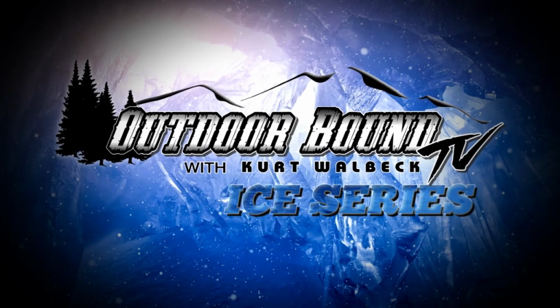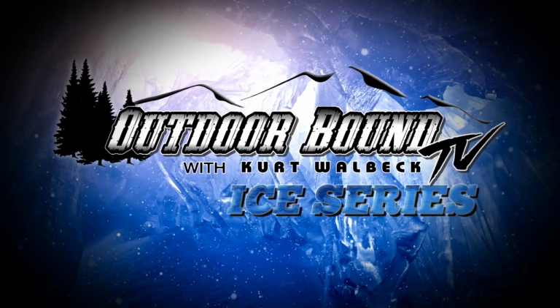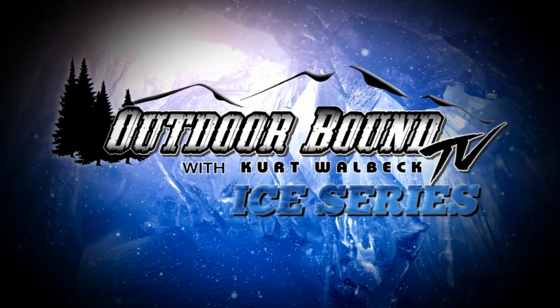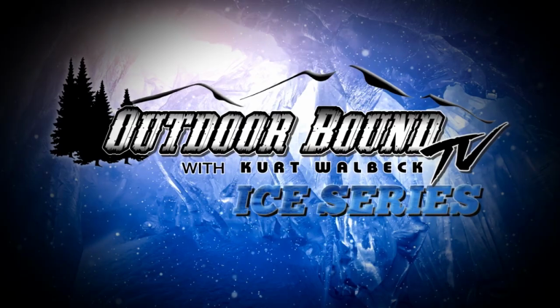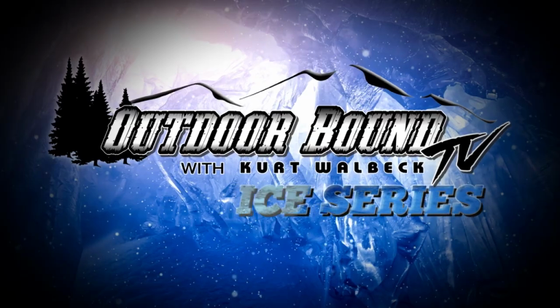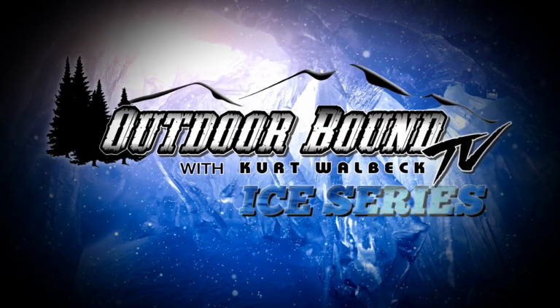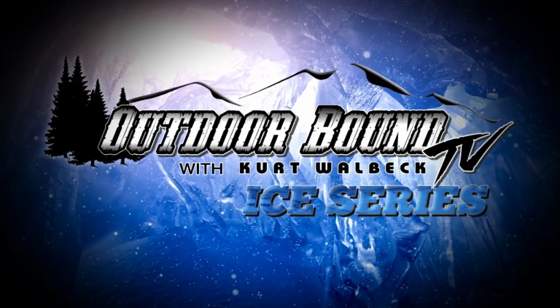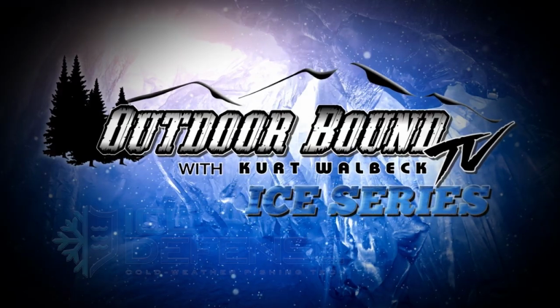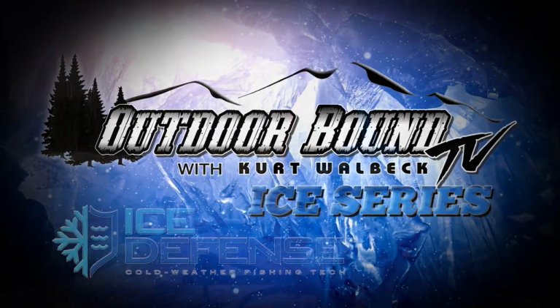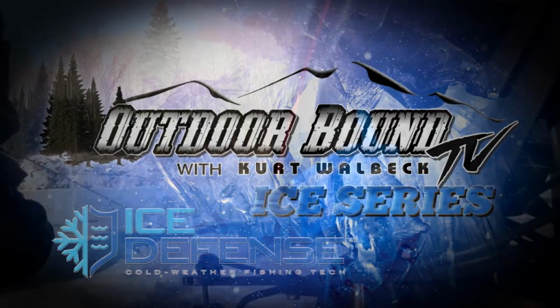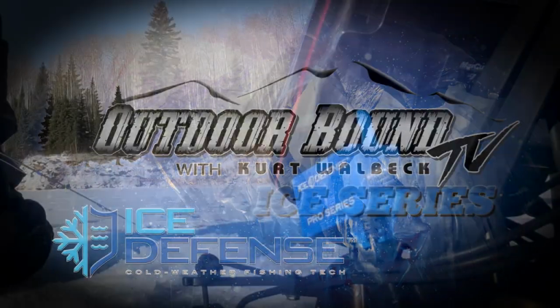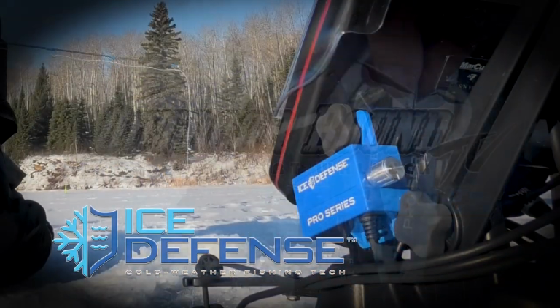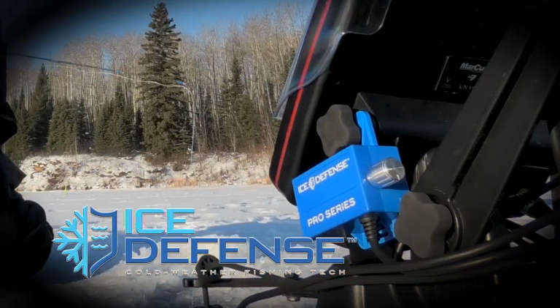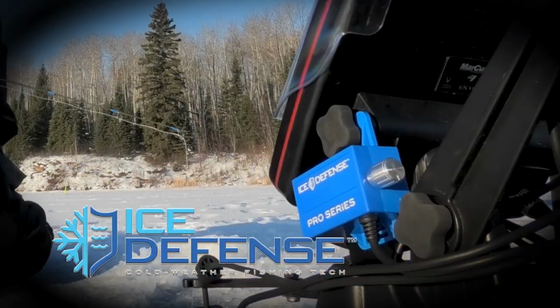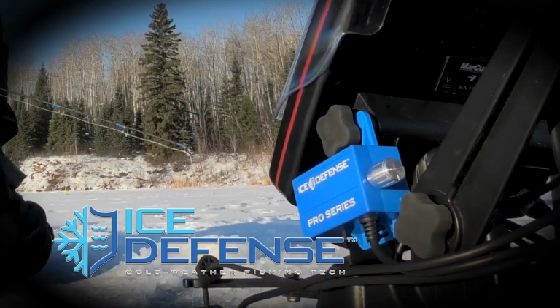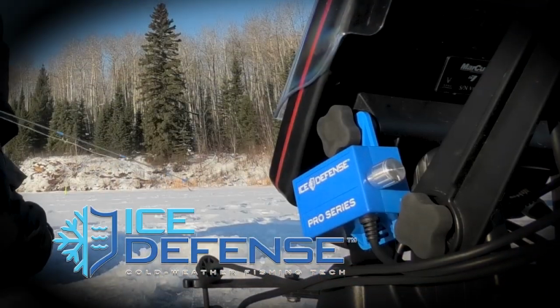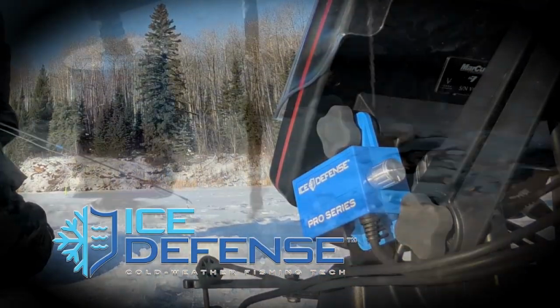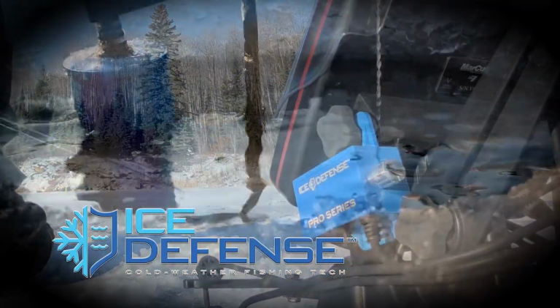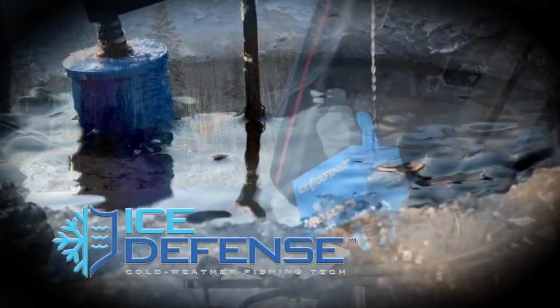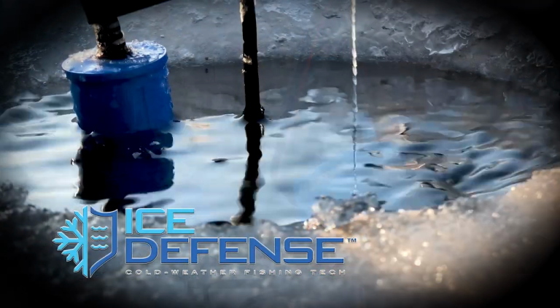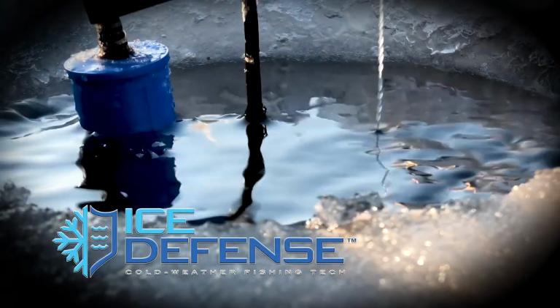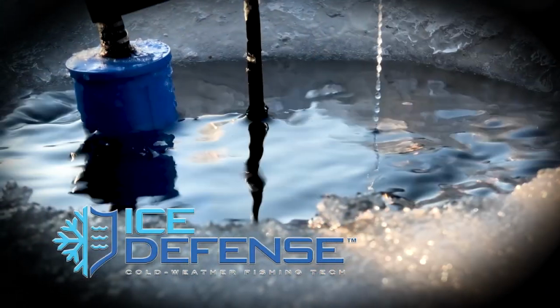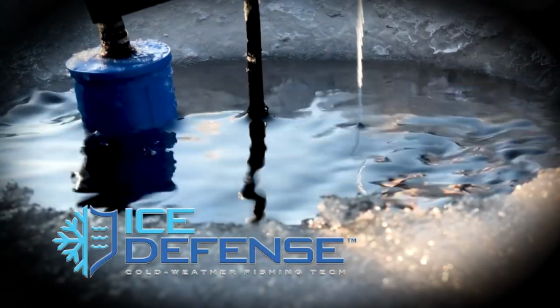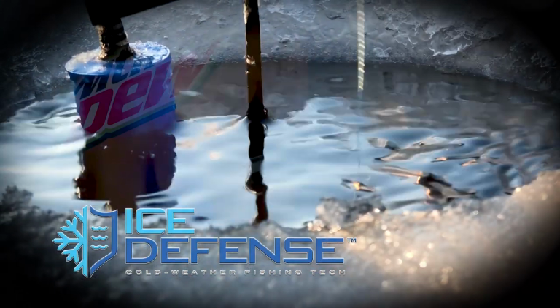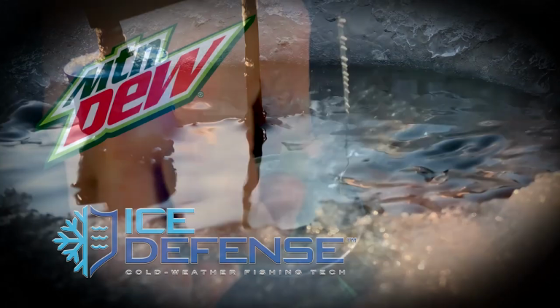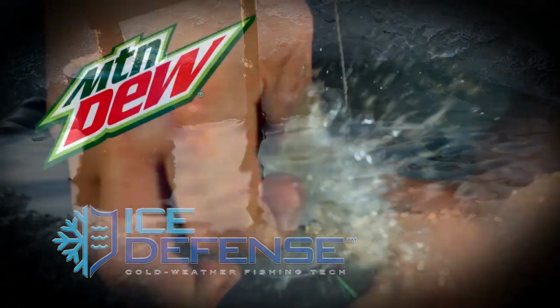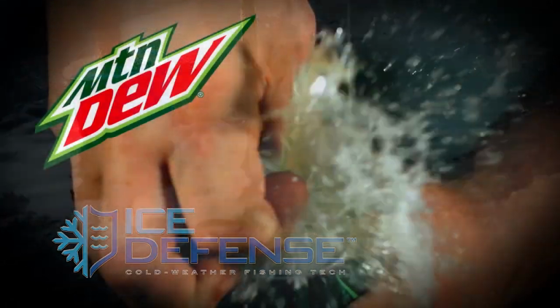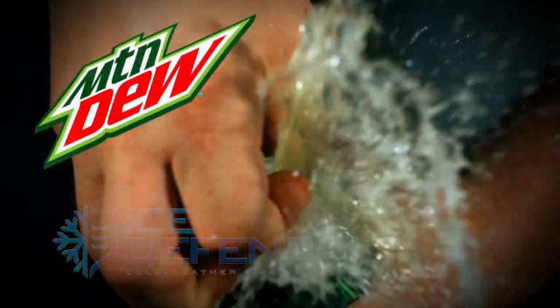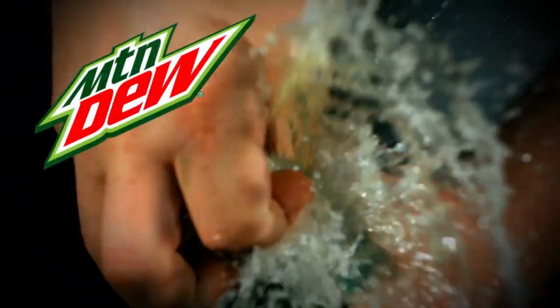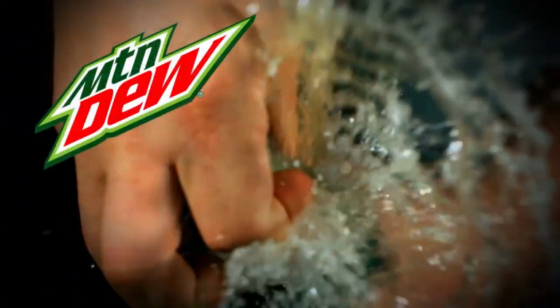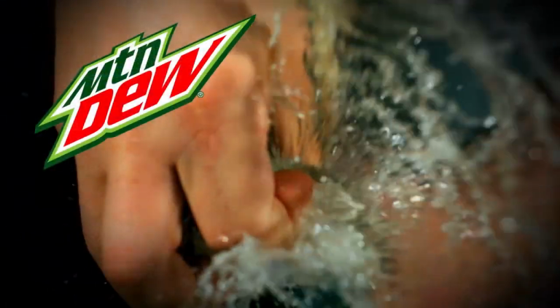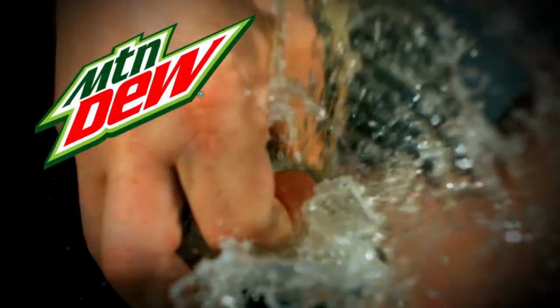Outdoor Bound TV is brought to you by Cold Nation Outdoors and Mountain Dew.